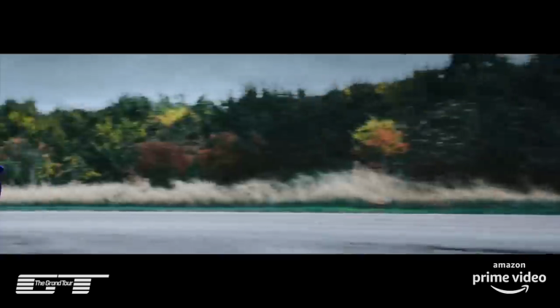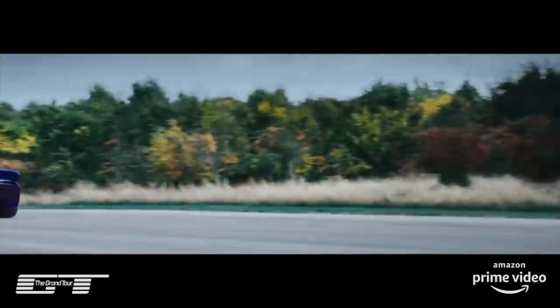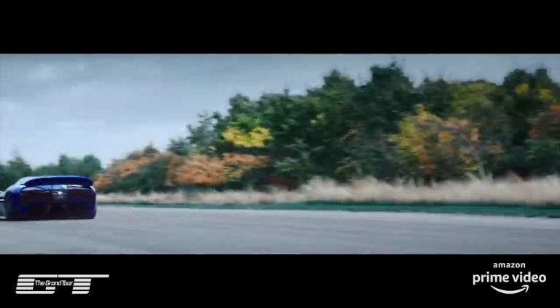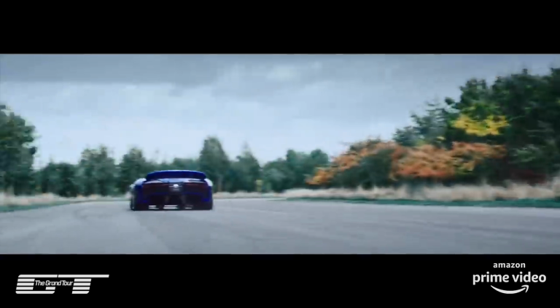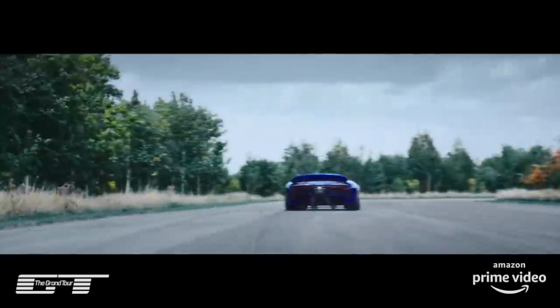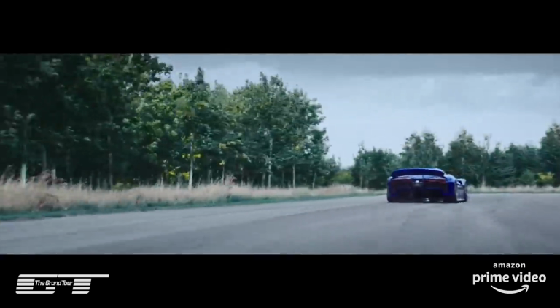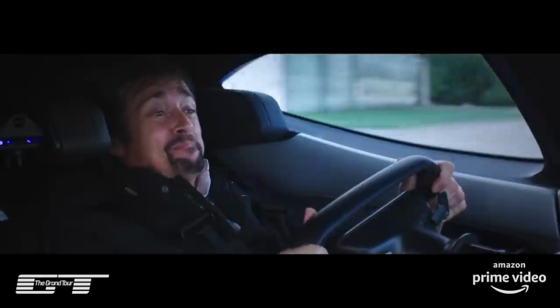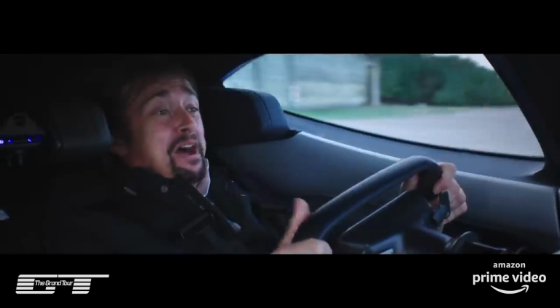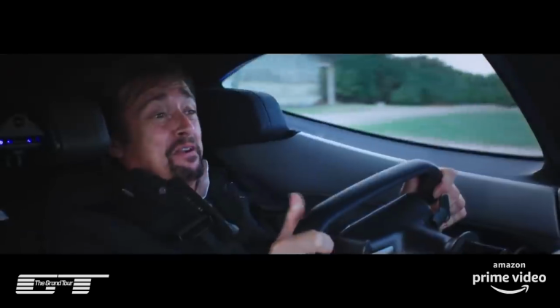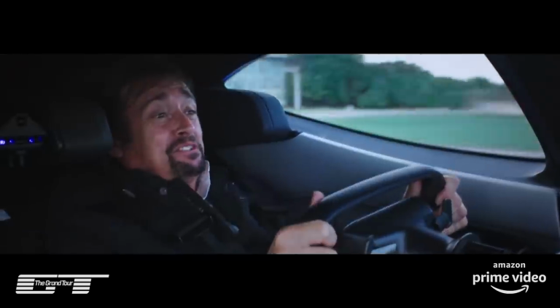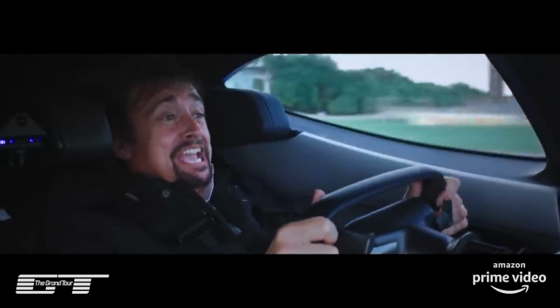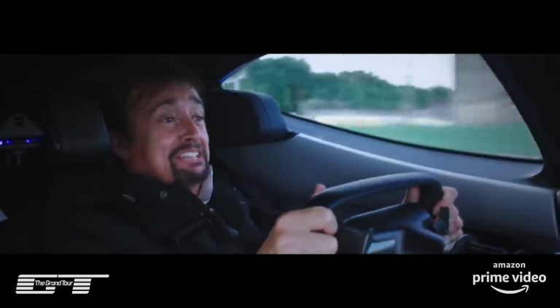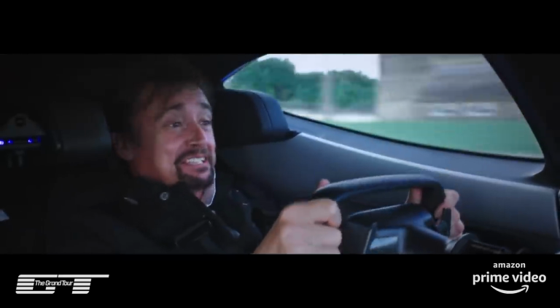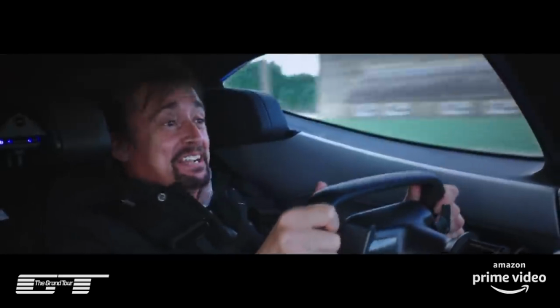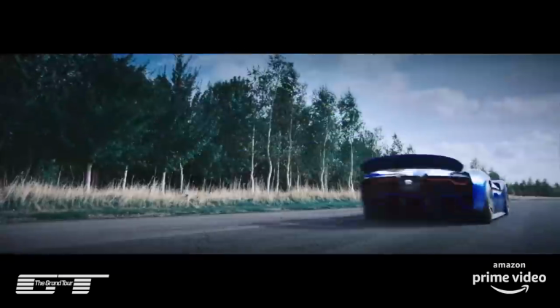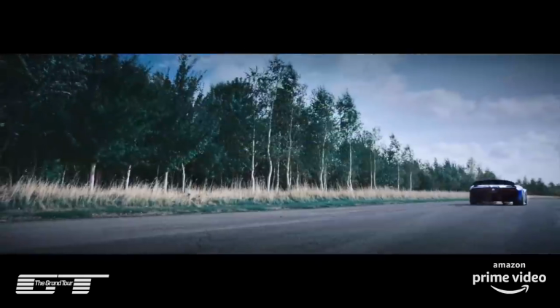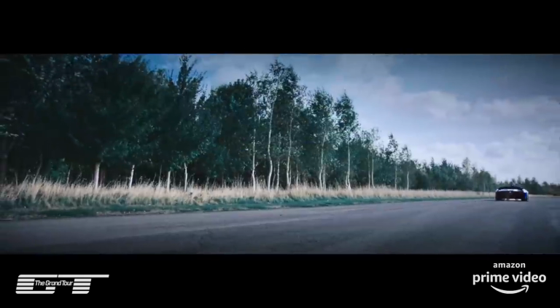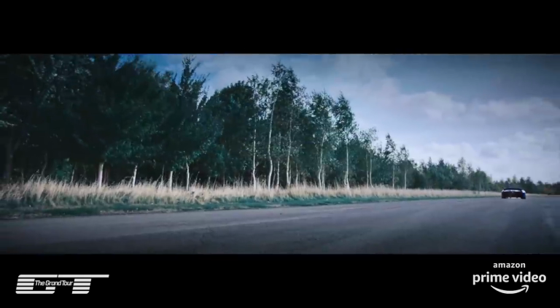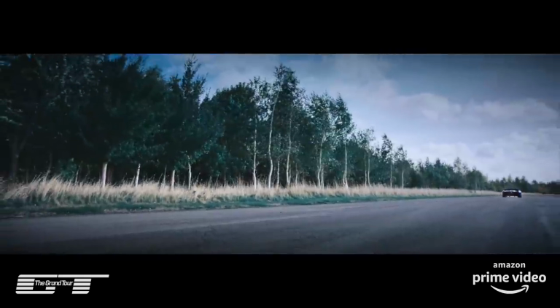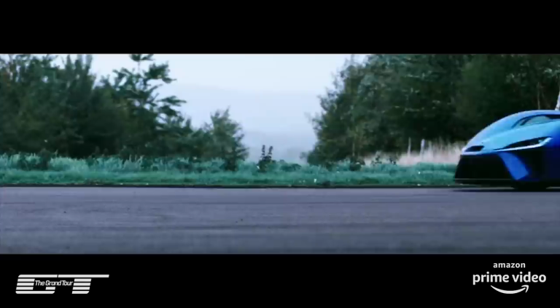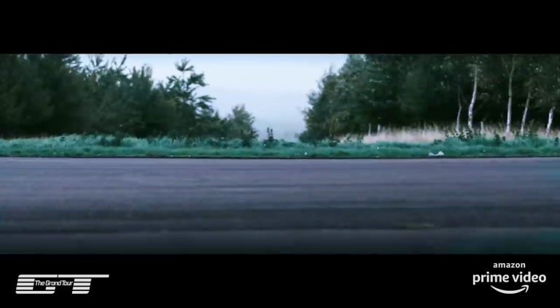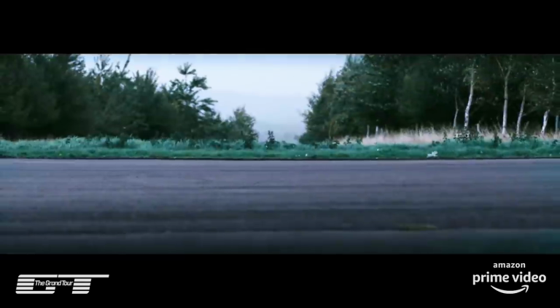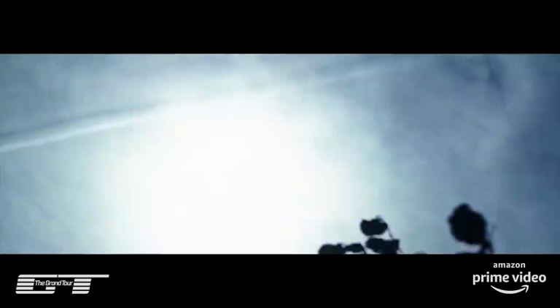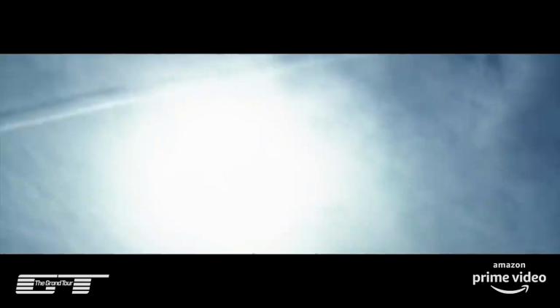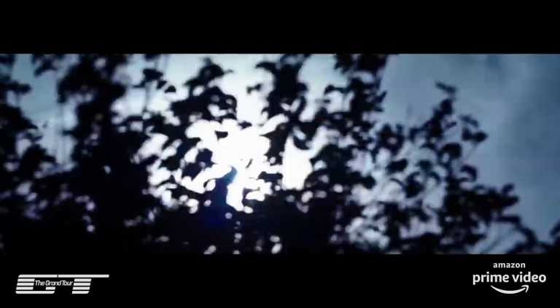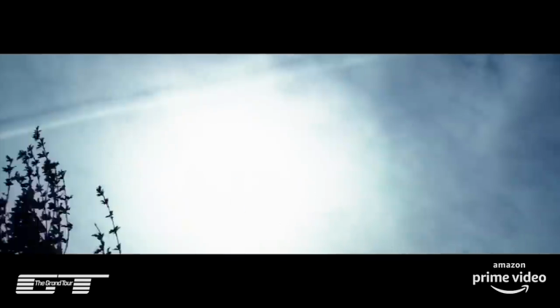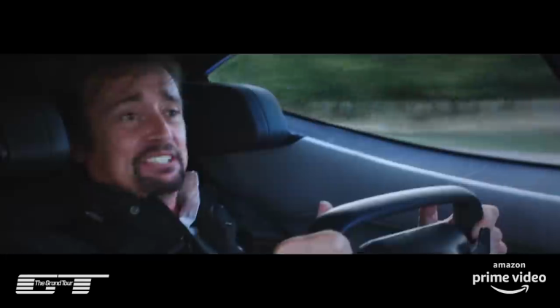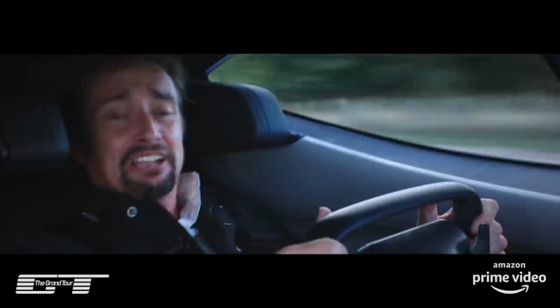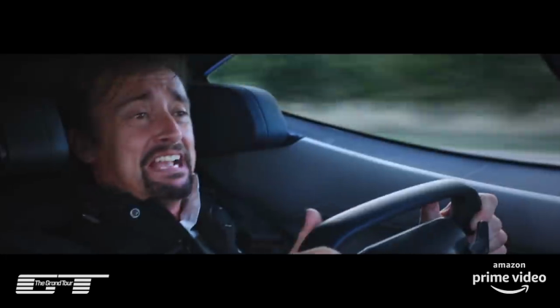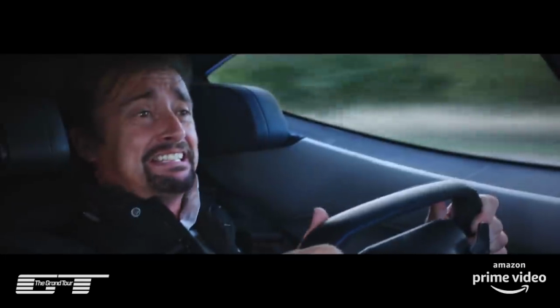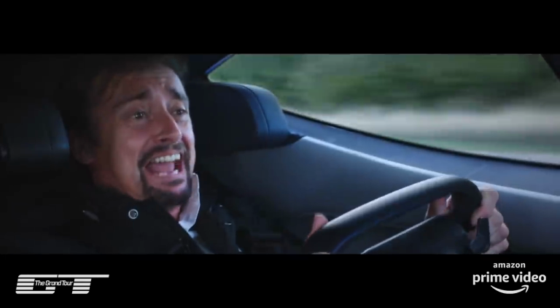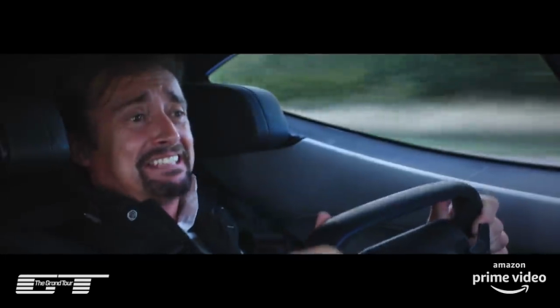Sweet Mary, mother of Jesus. It's just insanity.